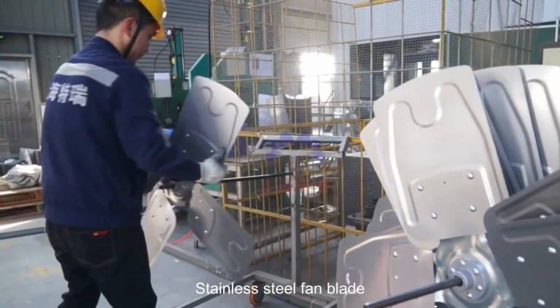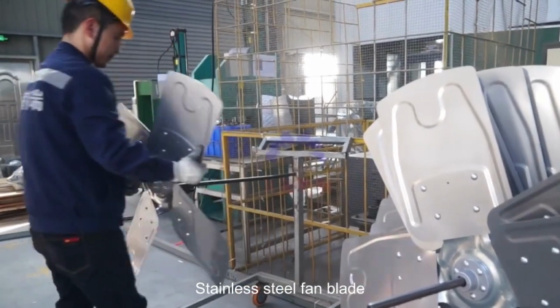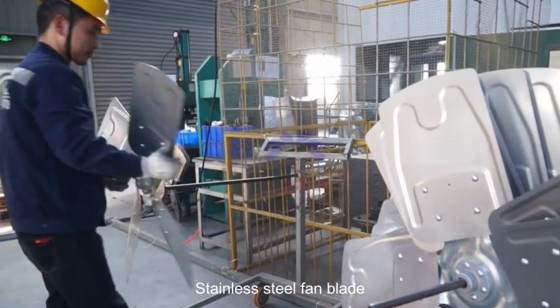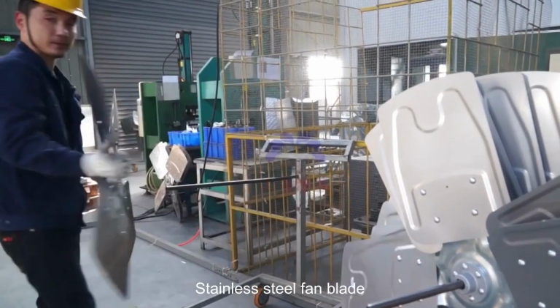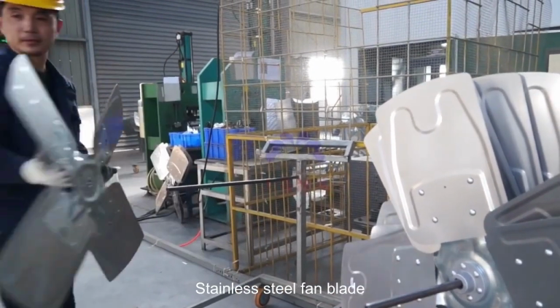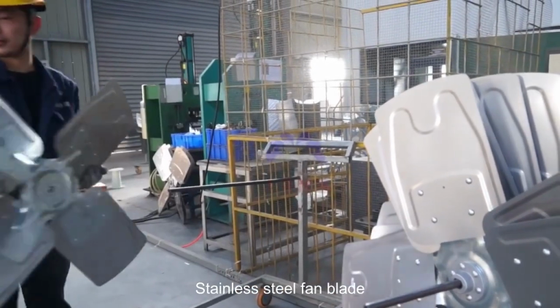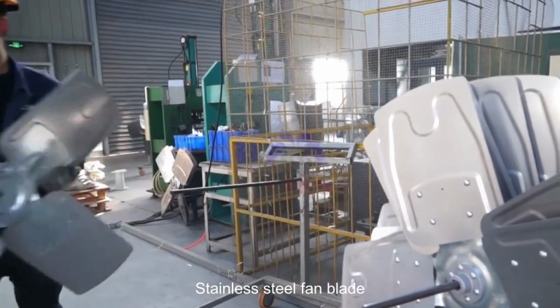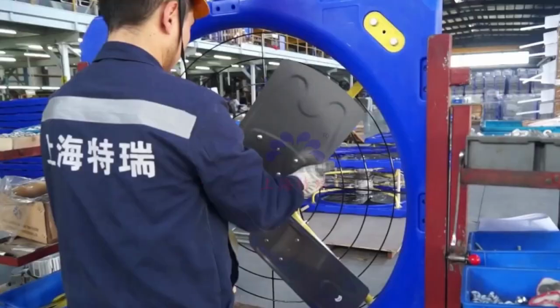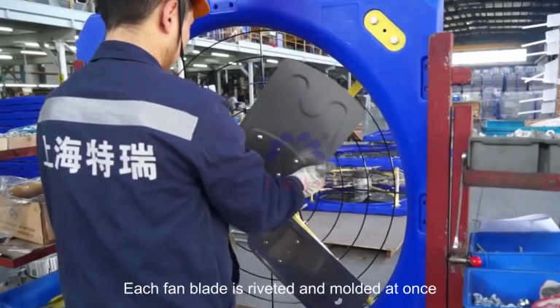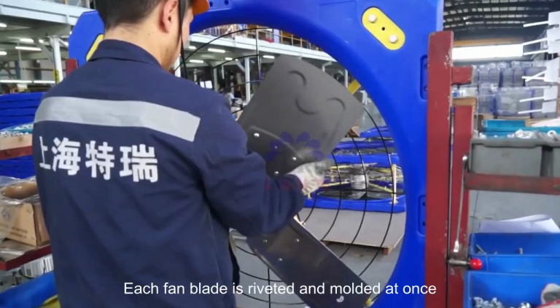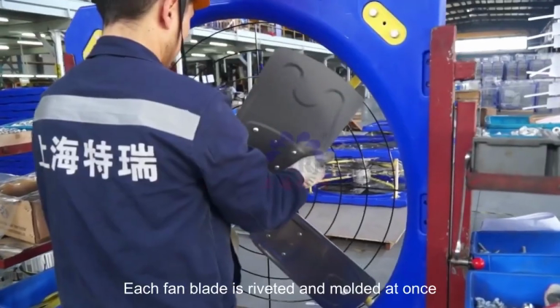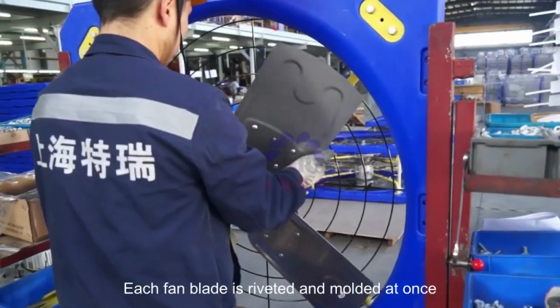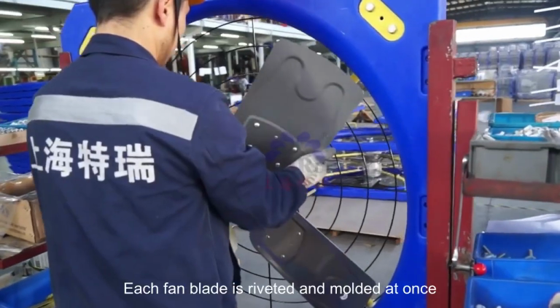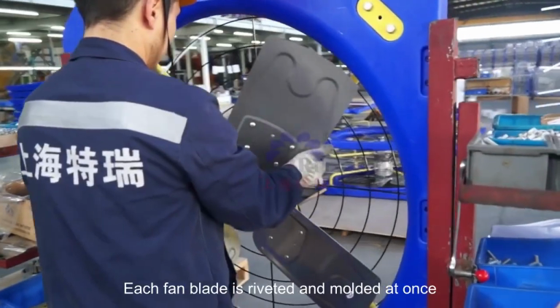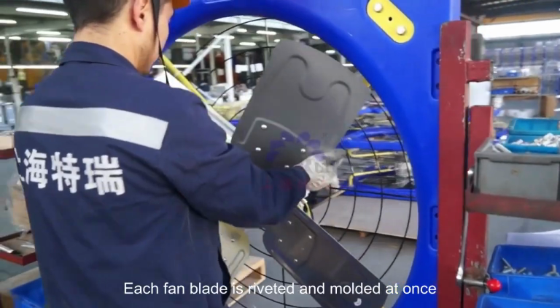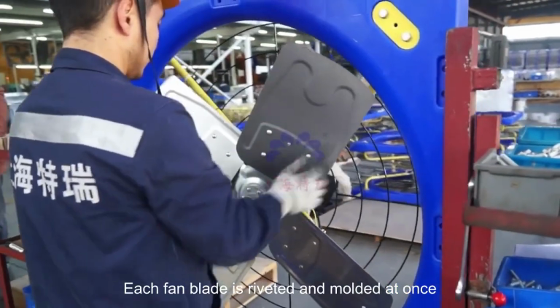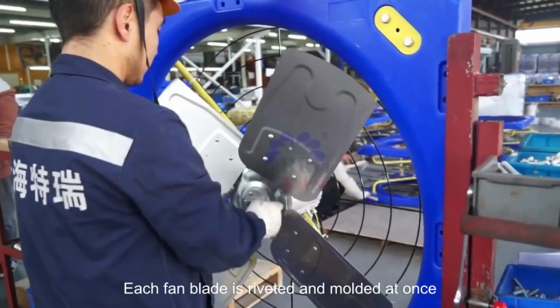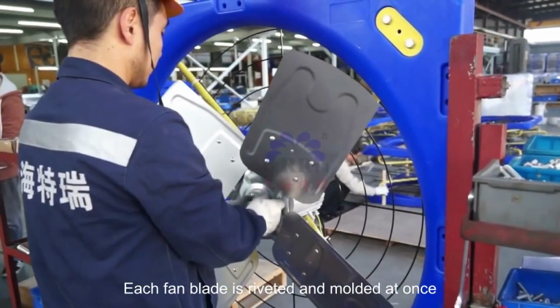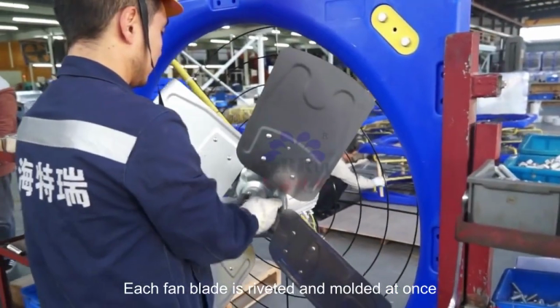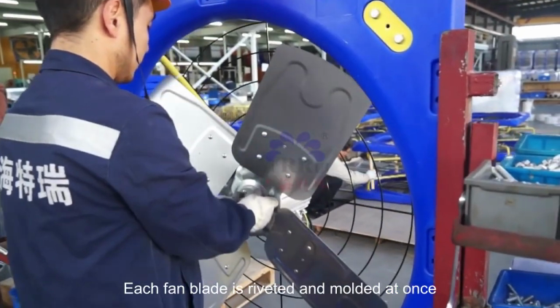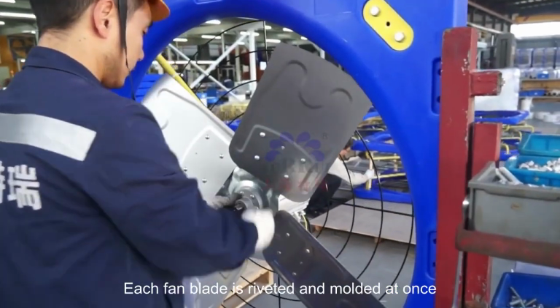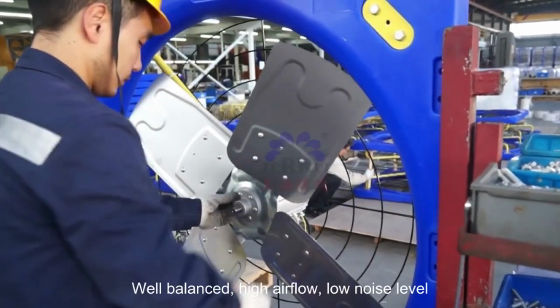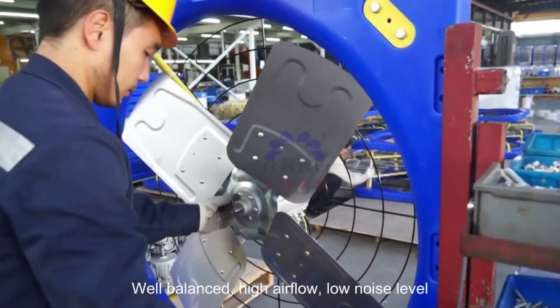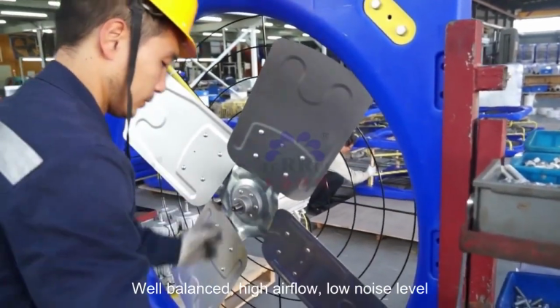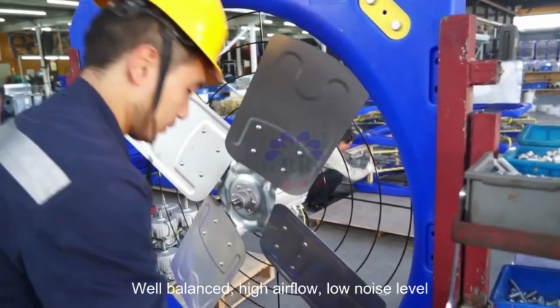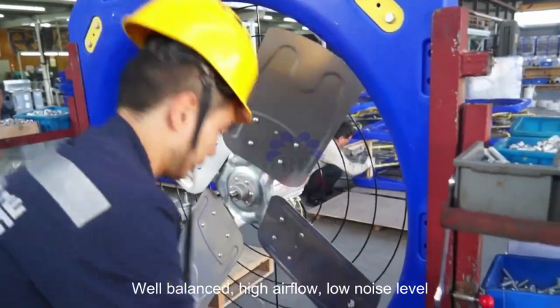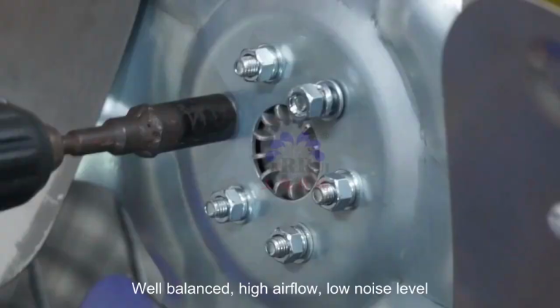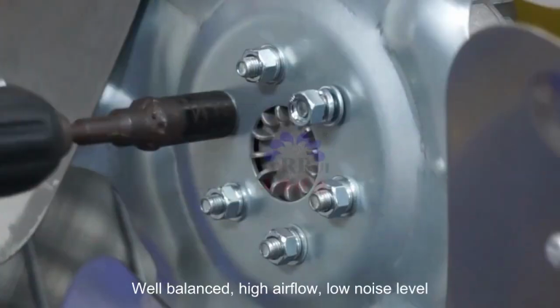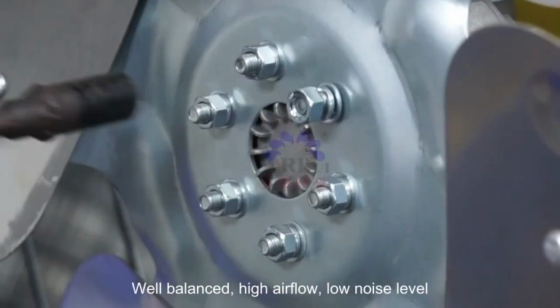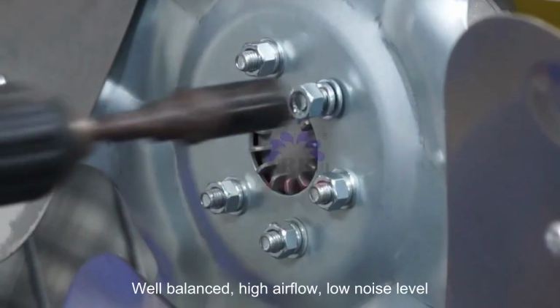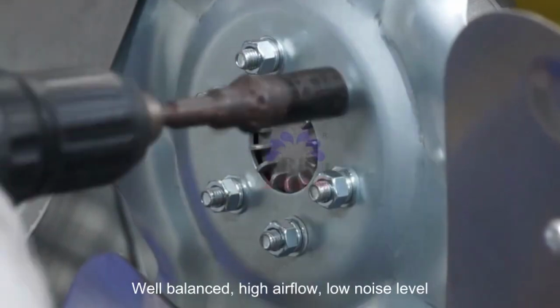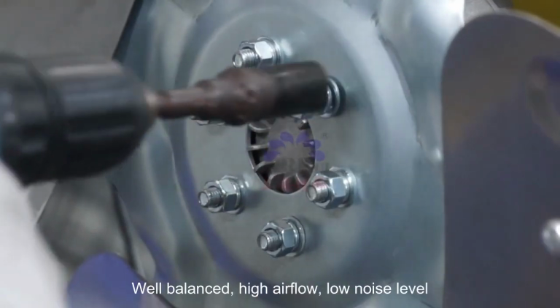Stainless steel fan blade. Each fan blade is riveted and molded at once. Well balanced, high airflow, low noise level.